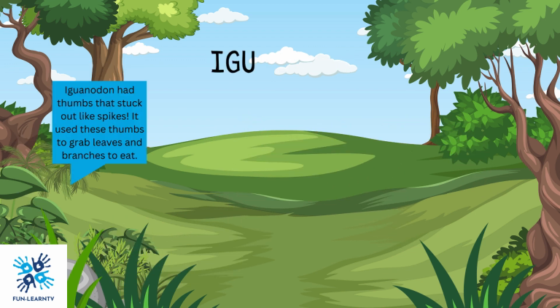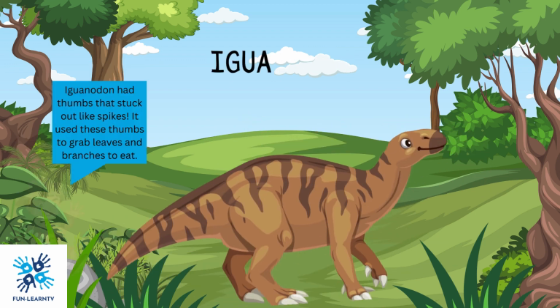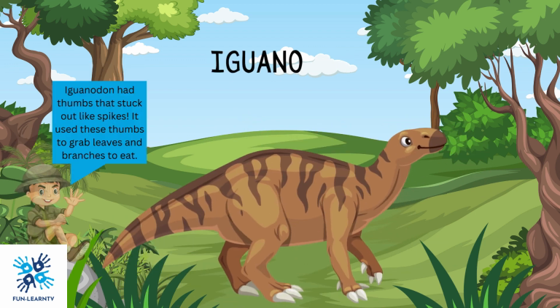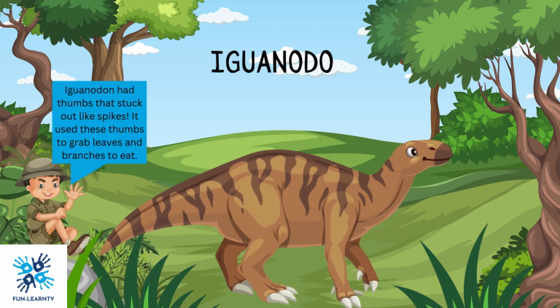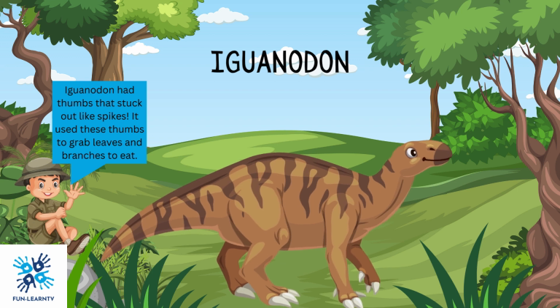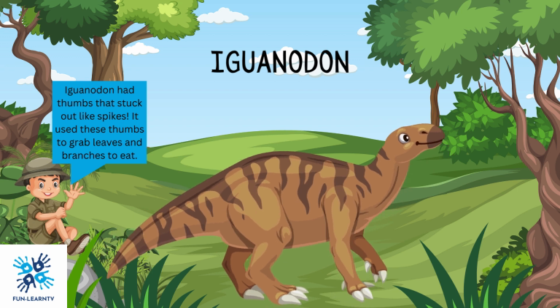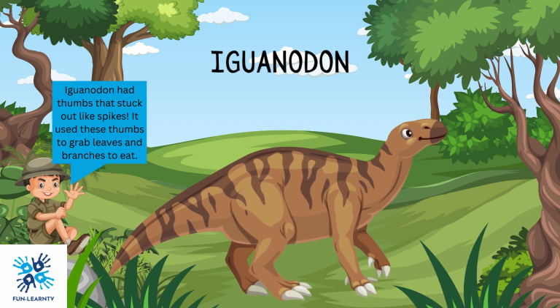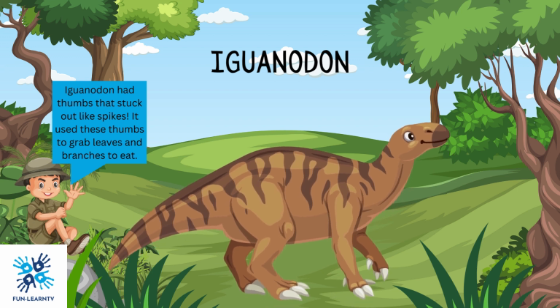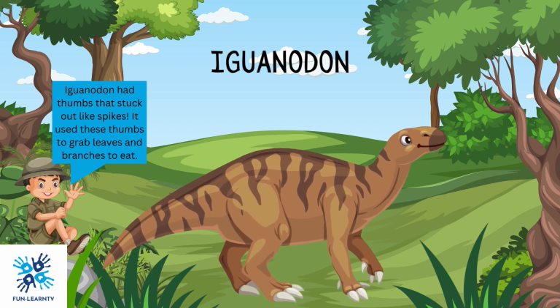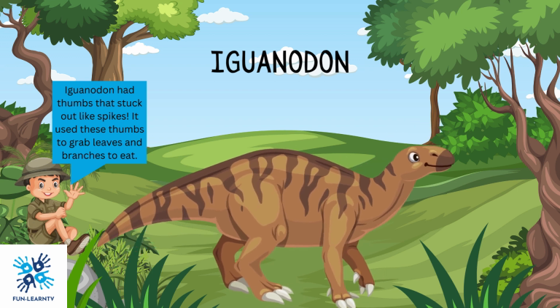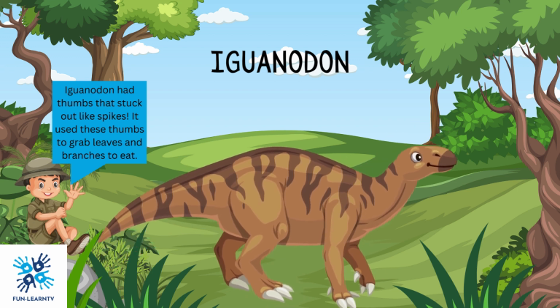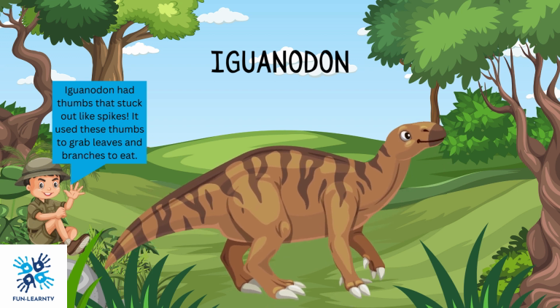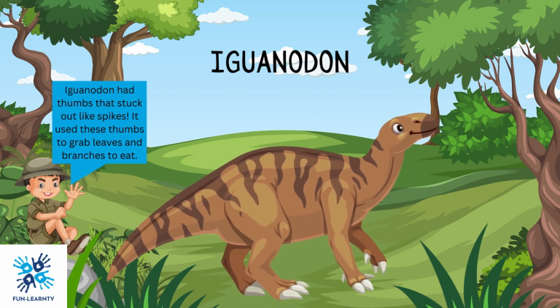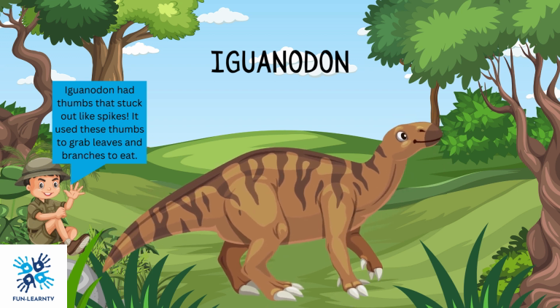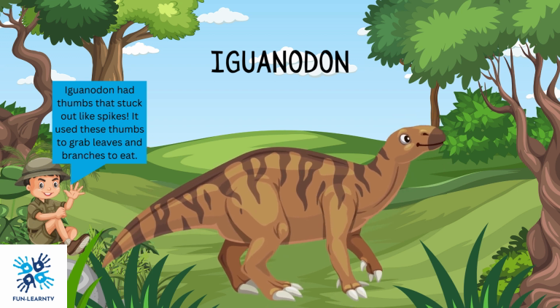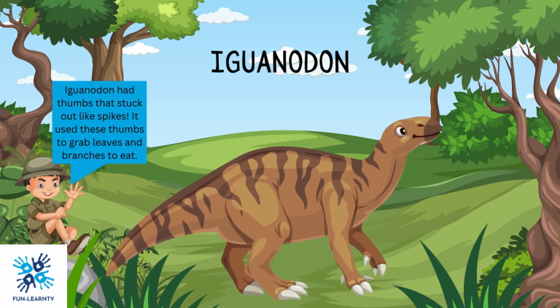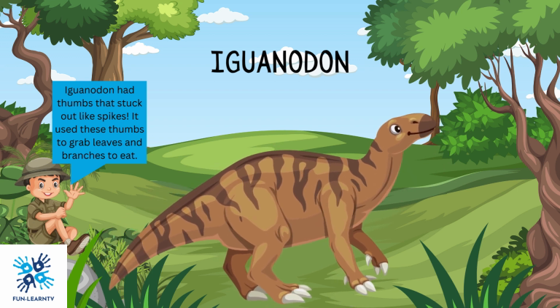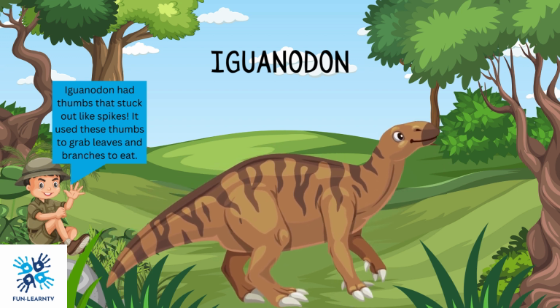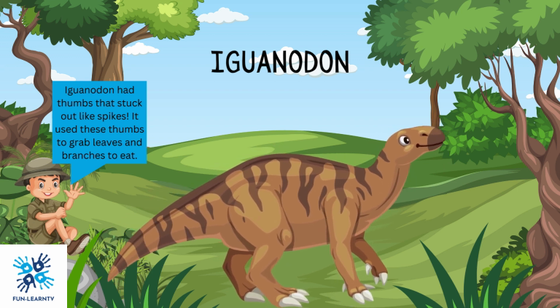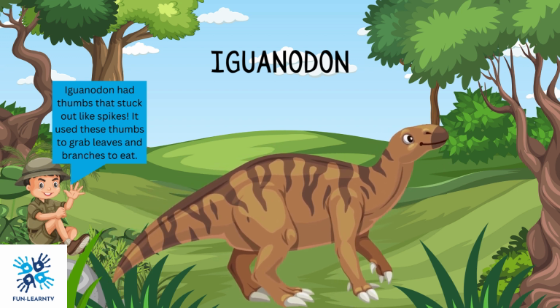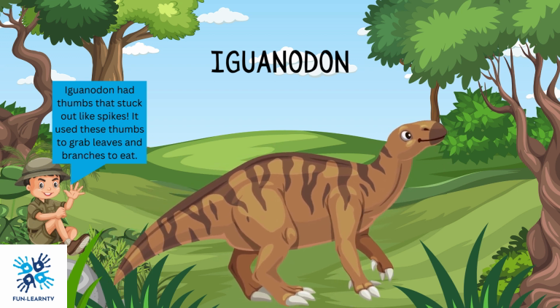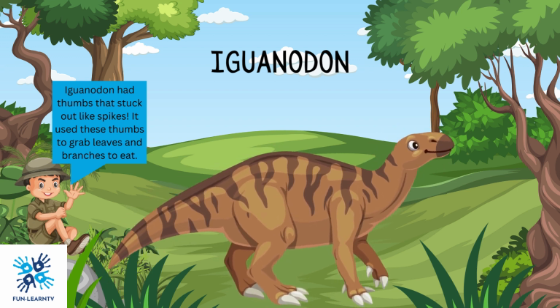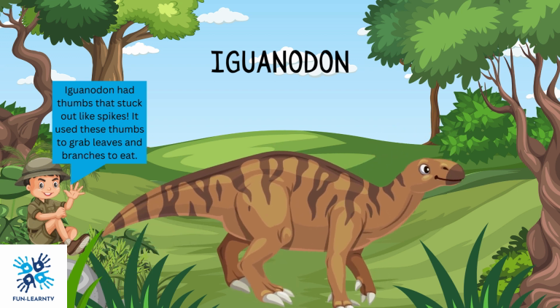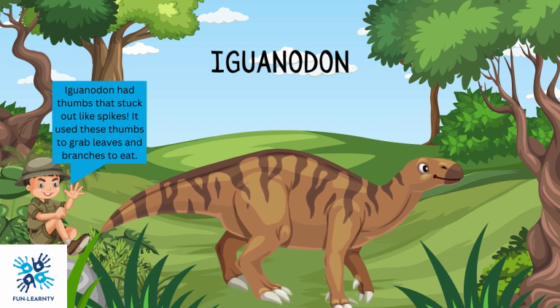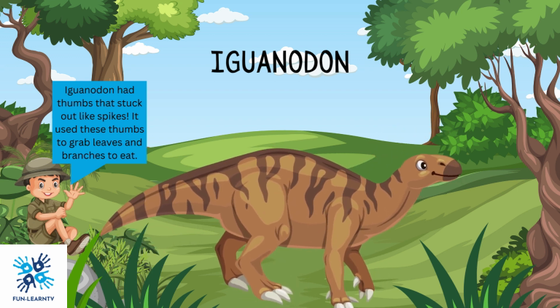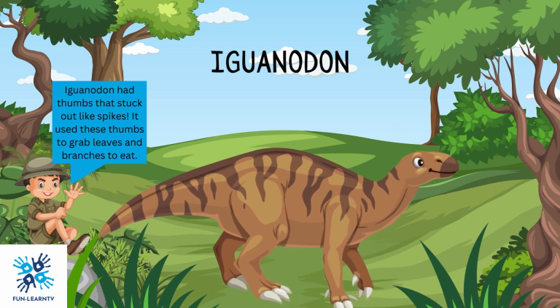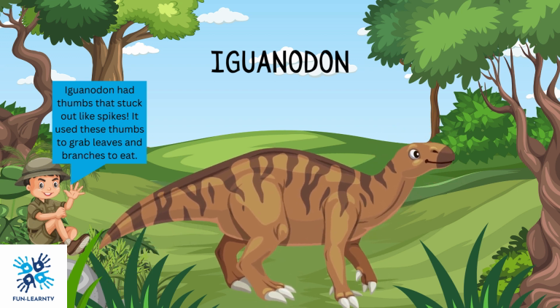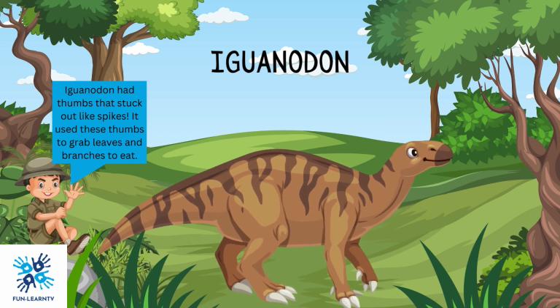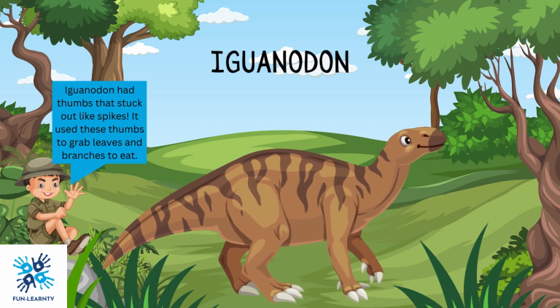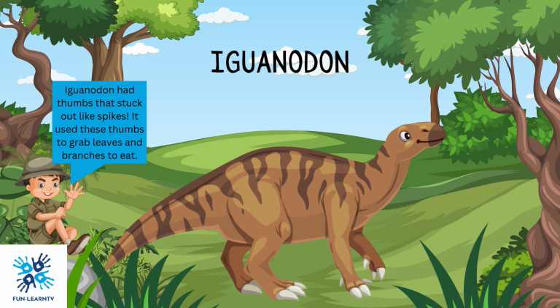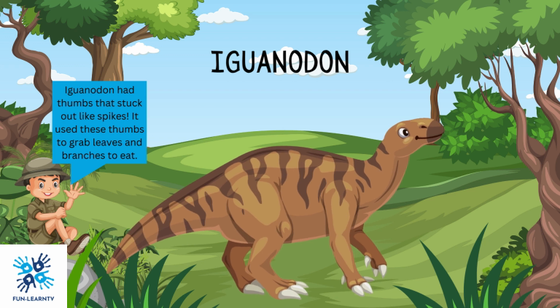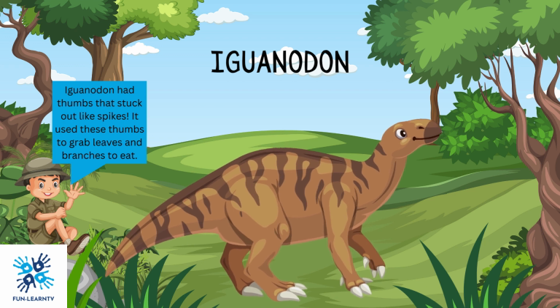Iguanodon had thumbs that stuck out like spikes. It used these thumbs to grab leaves and branches to eat.